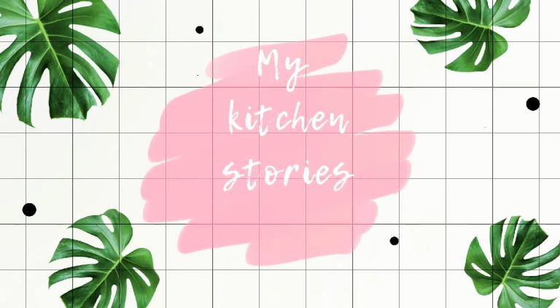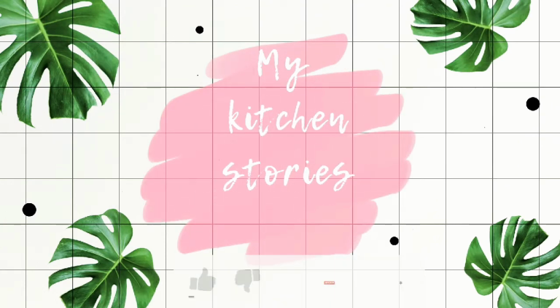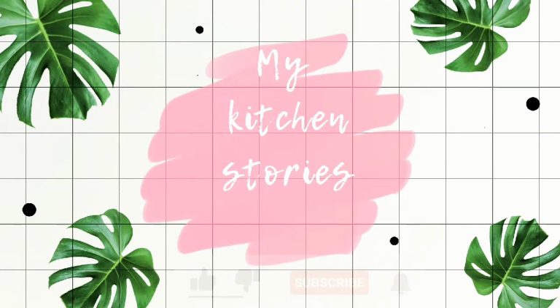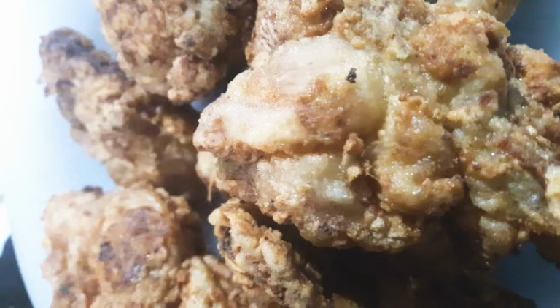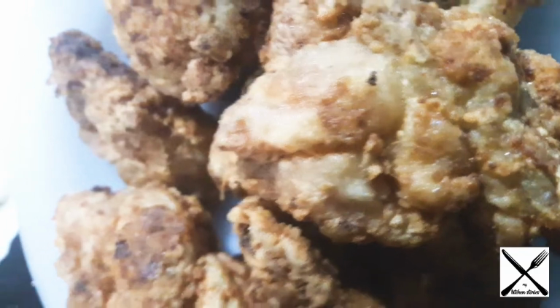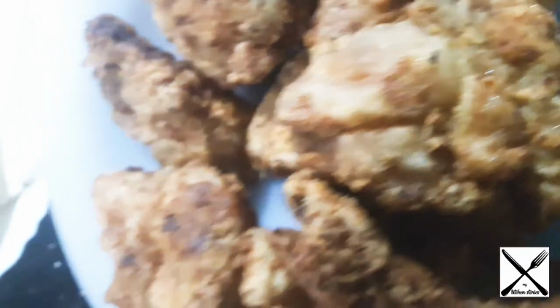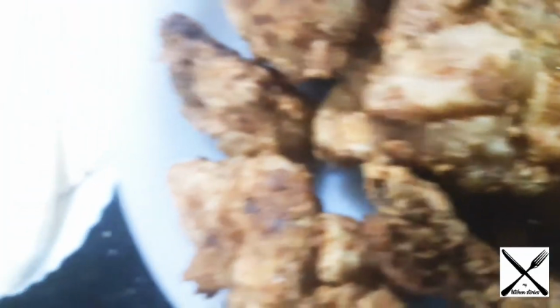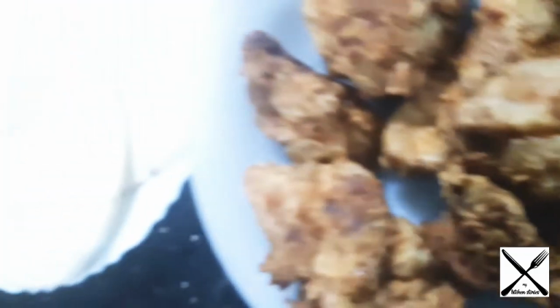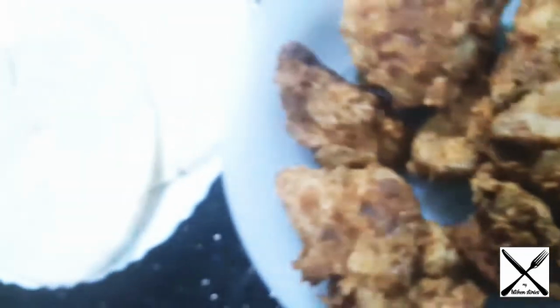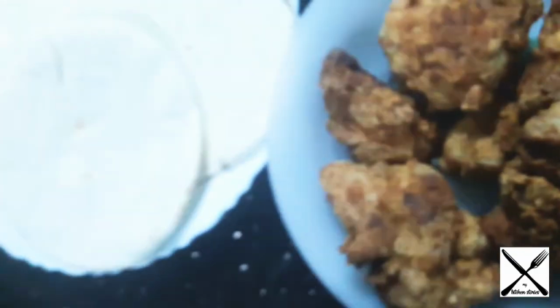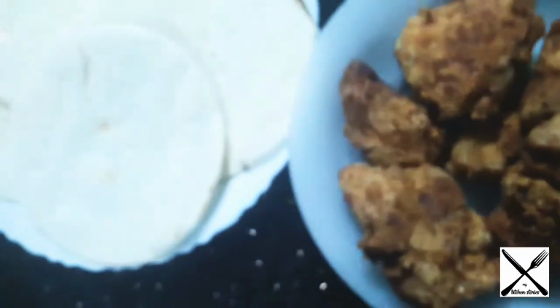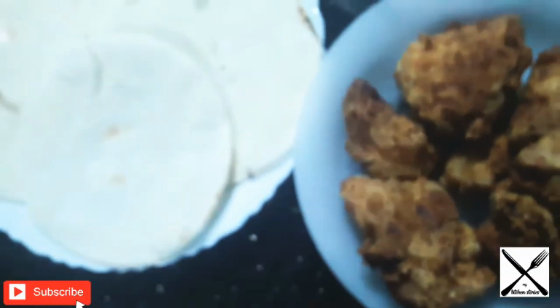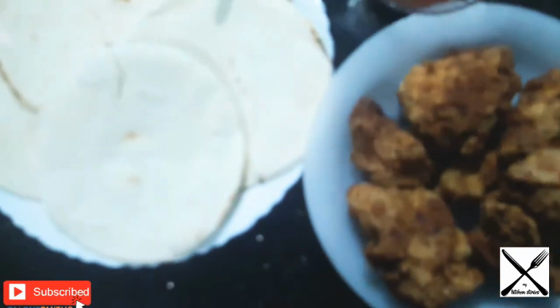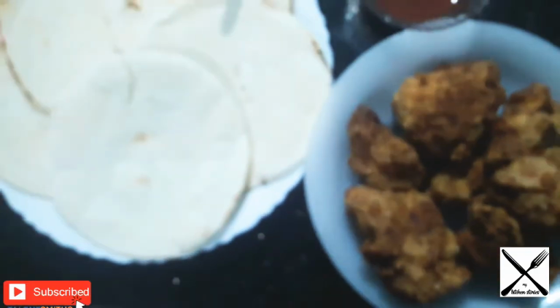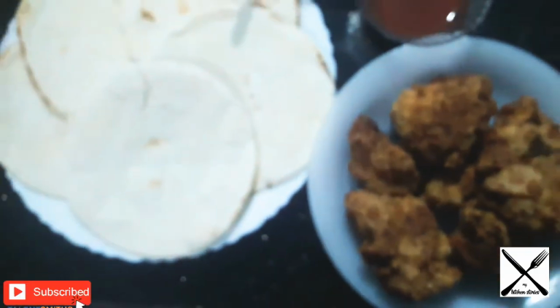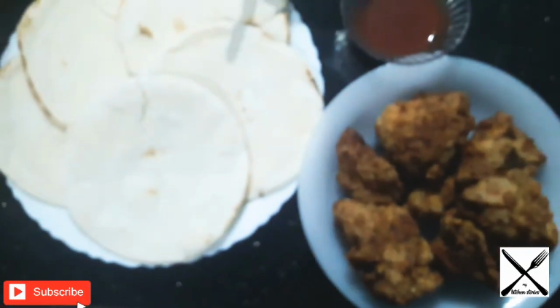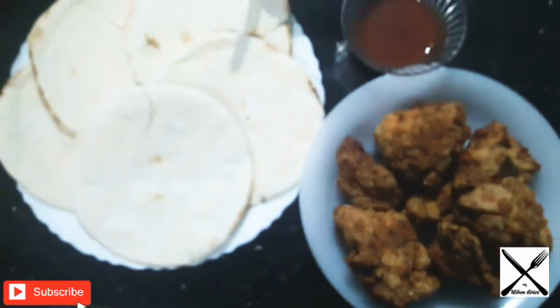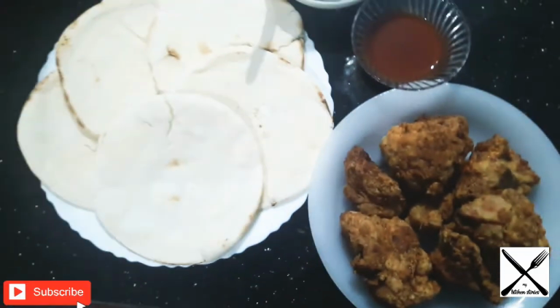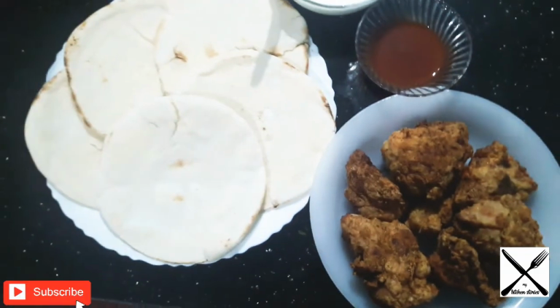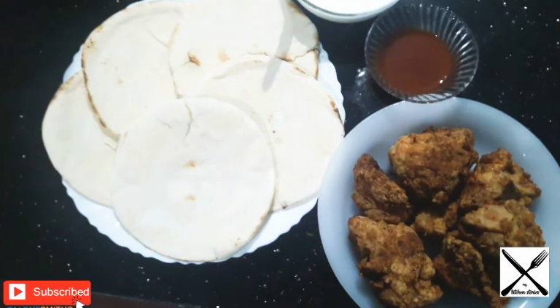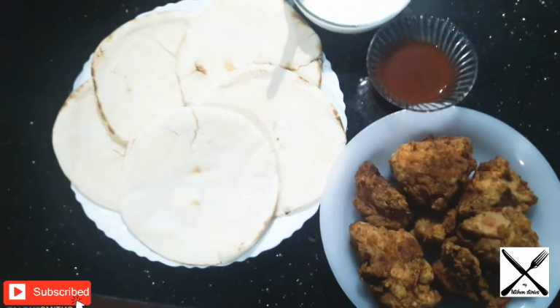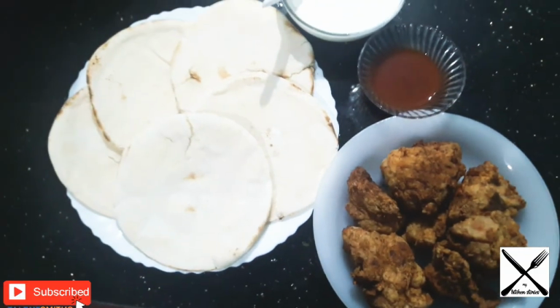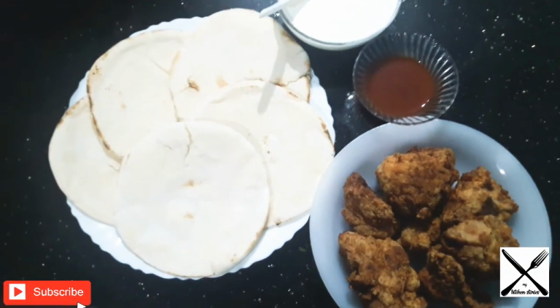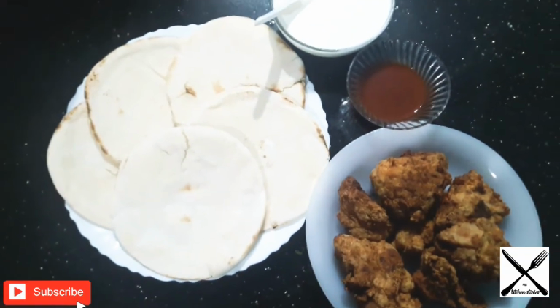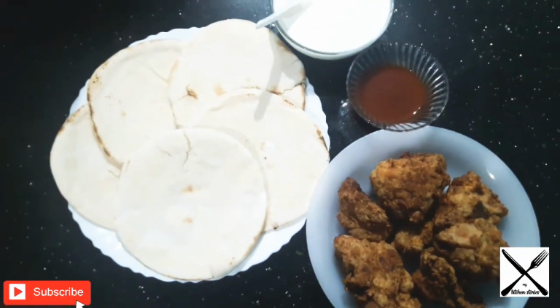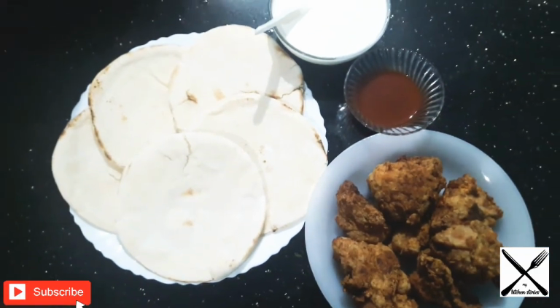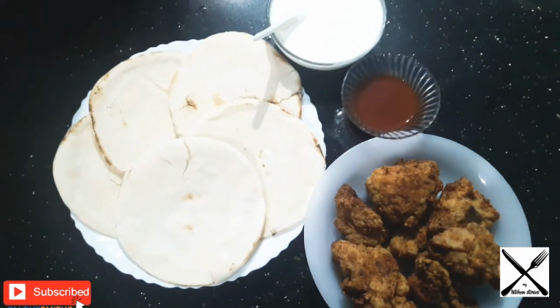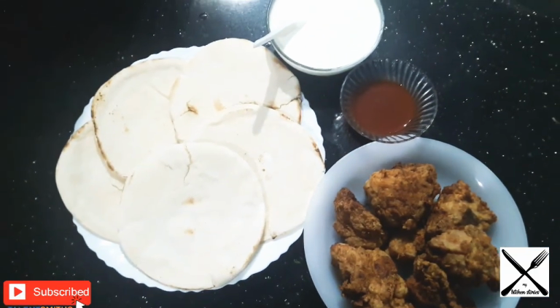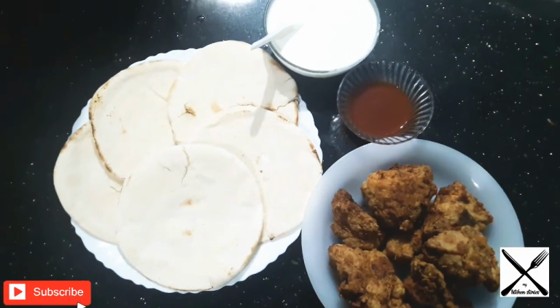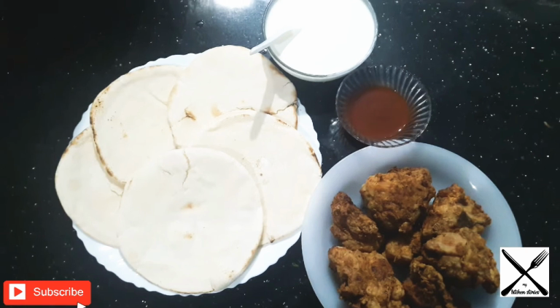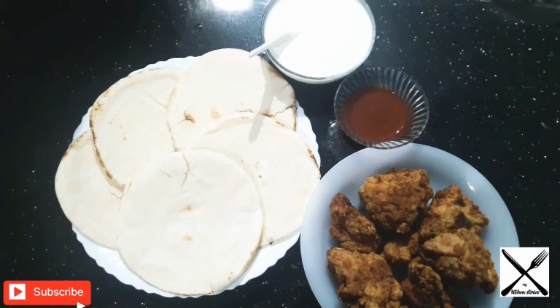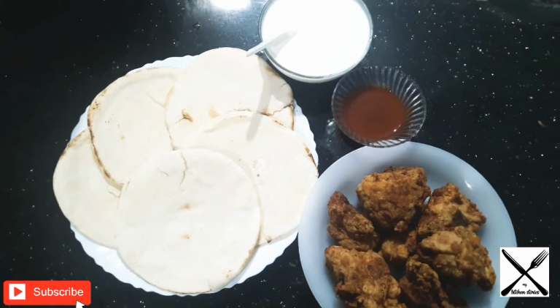Hi Friends, I'm going to bring you a recipe for garlic sauce.